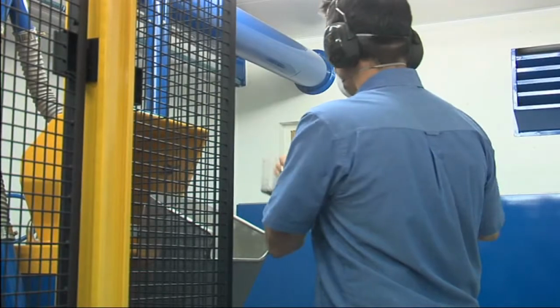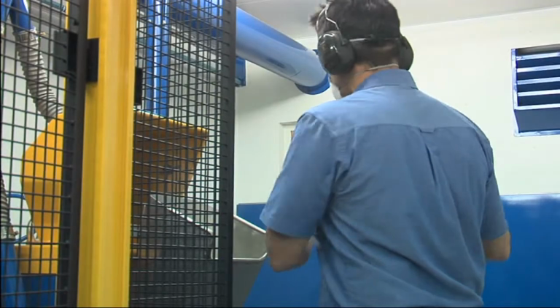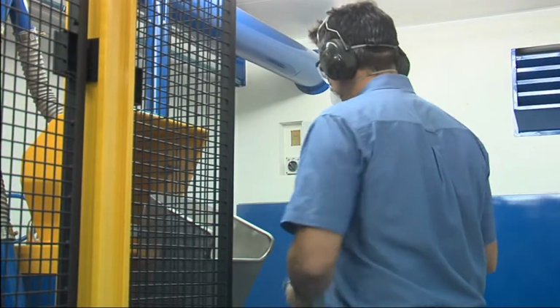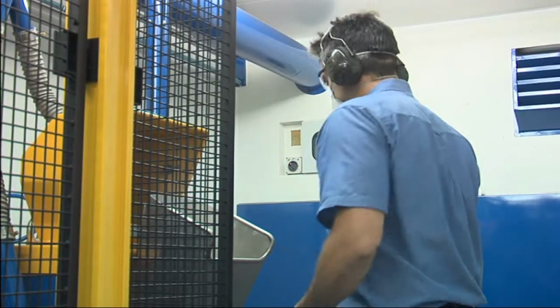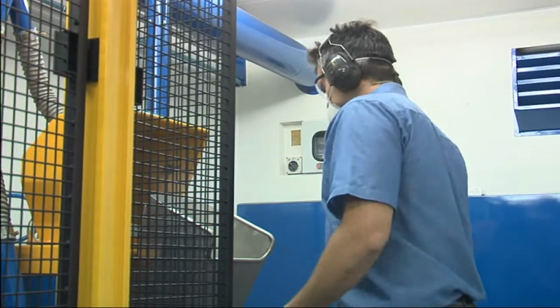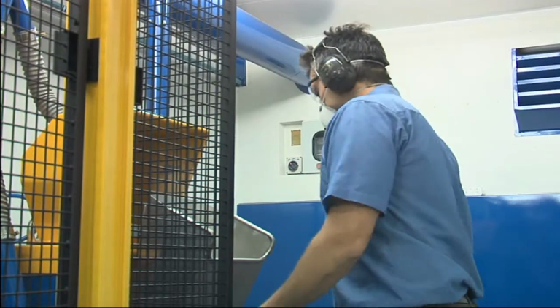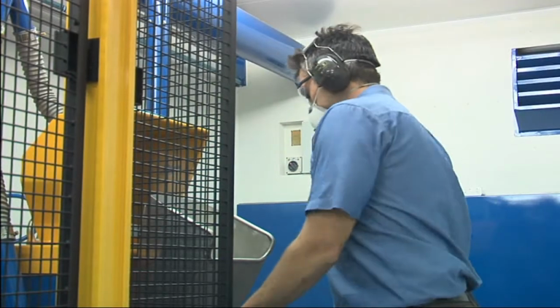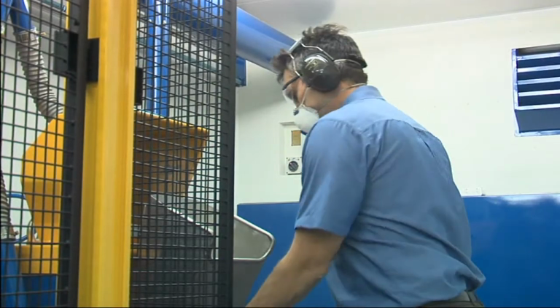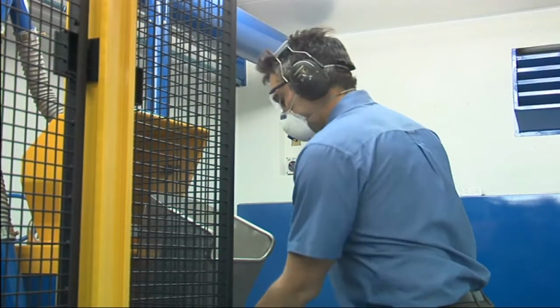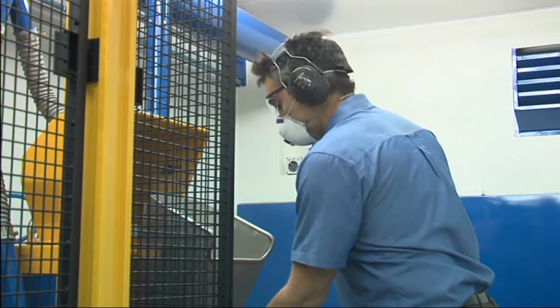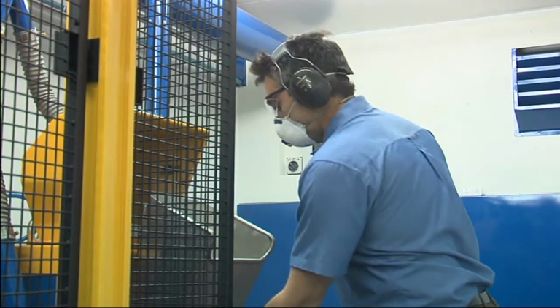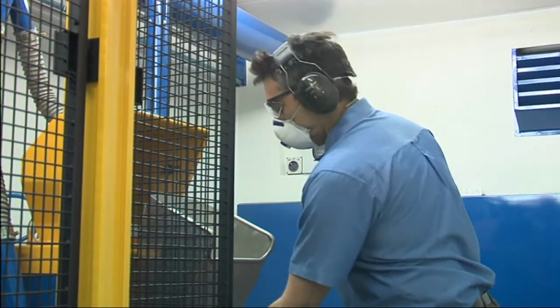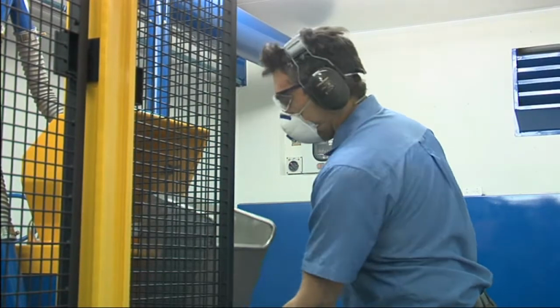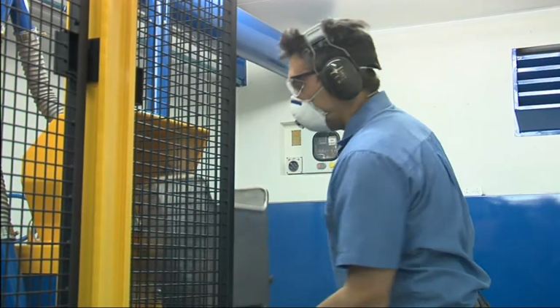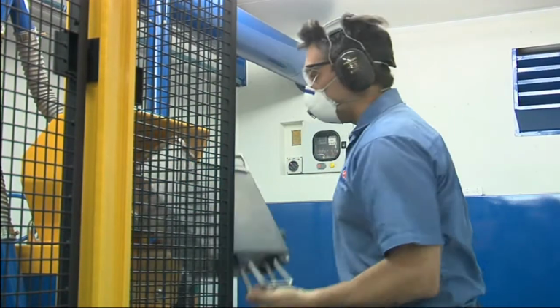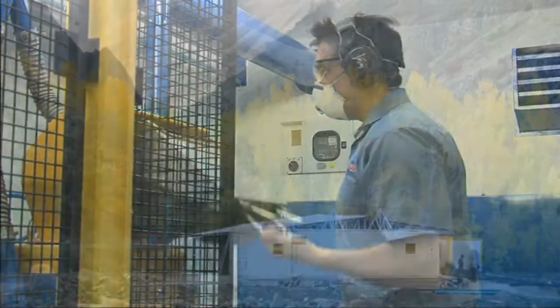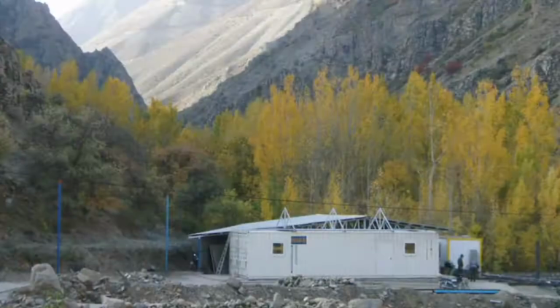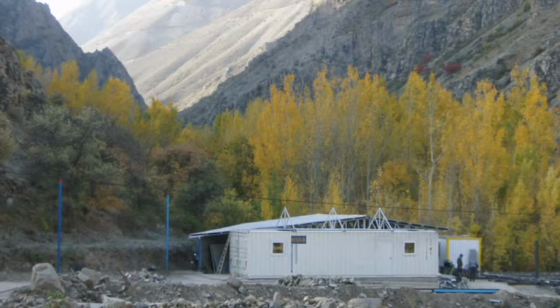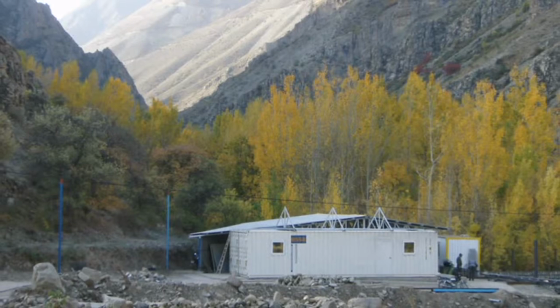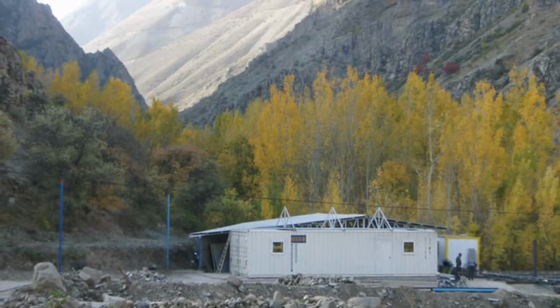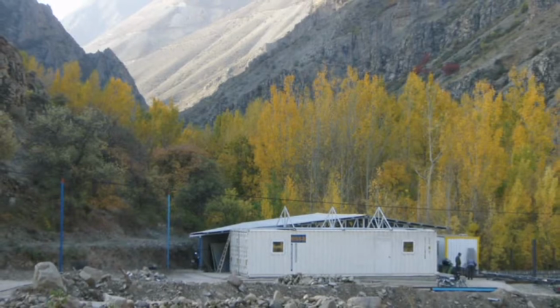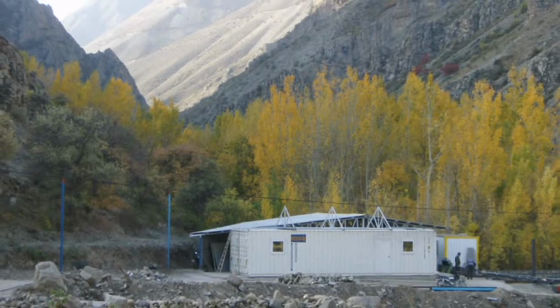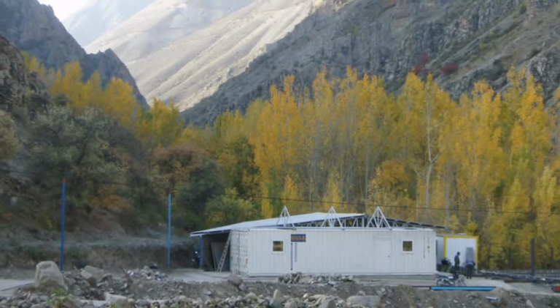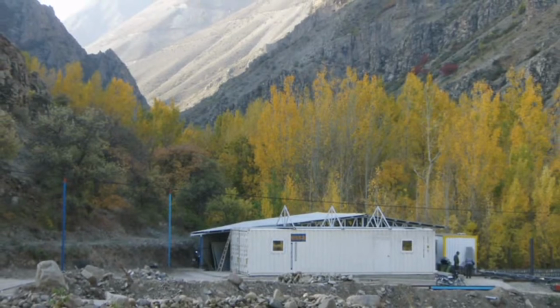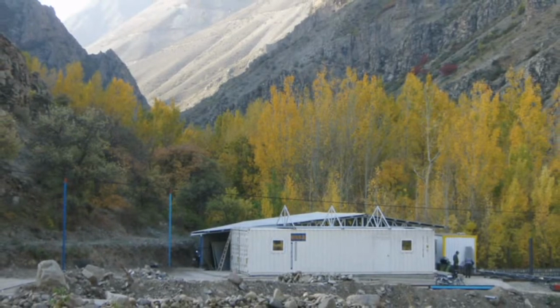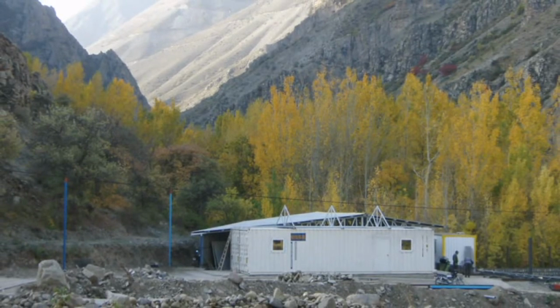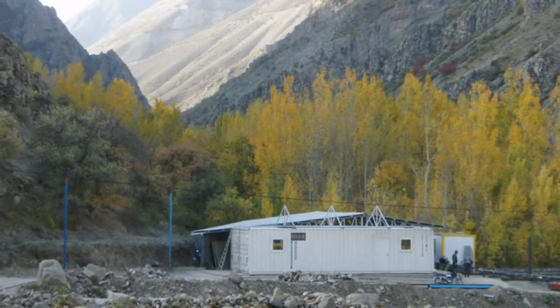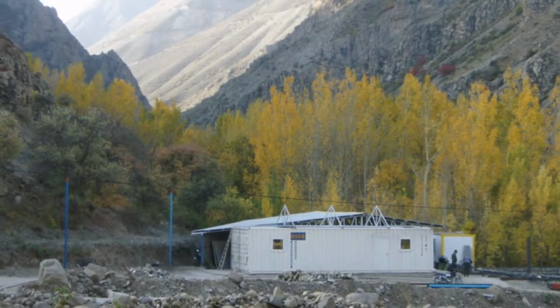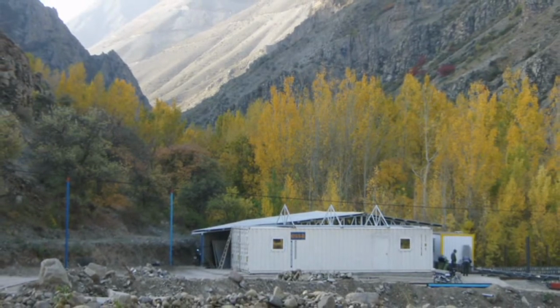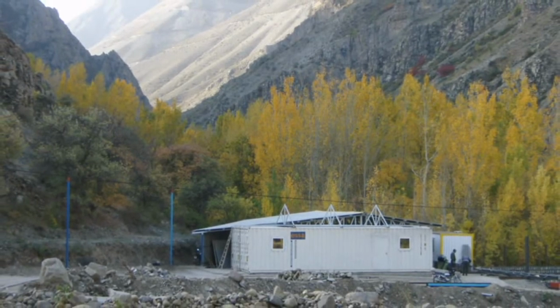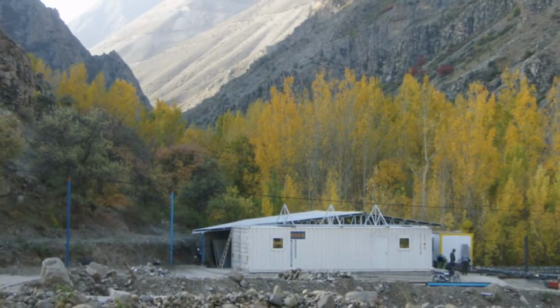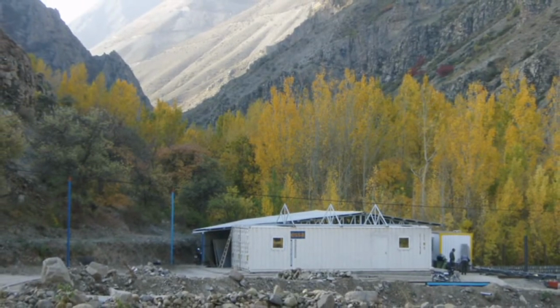With ESSA's containerised field laboratories, you can now take the lab to your exploration or mine site.